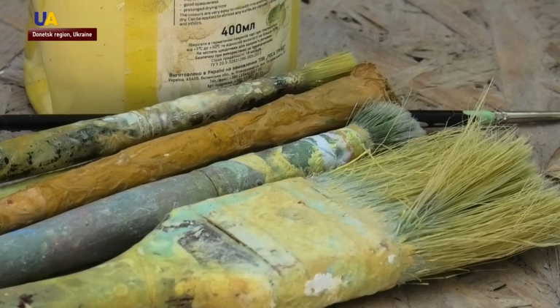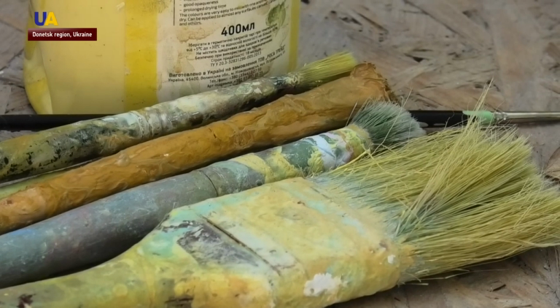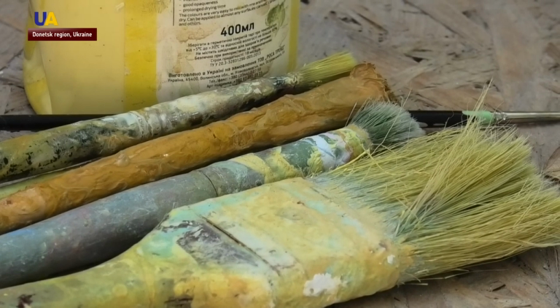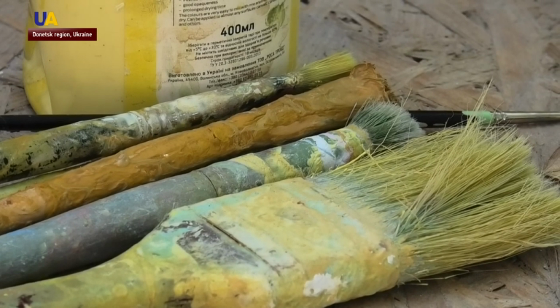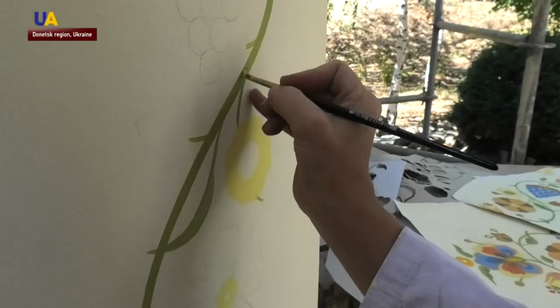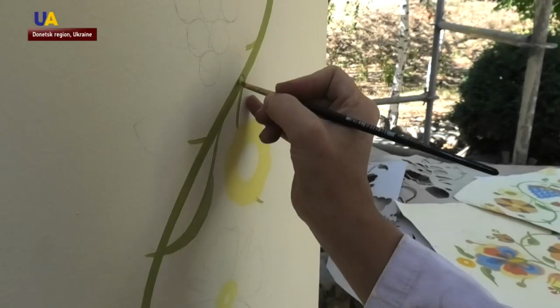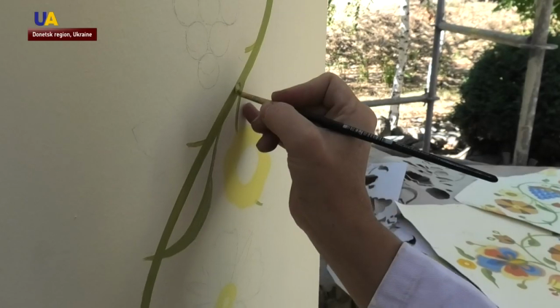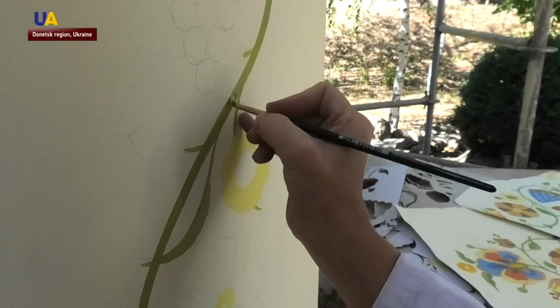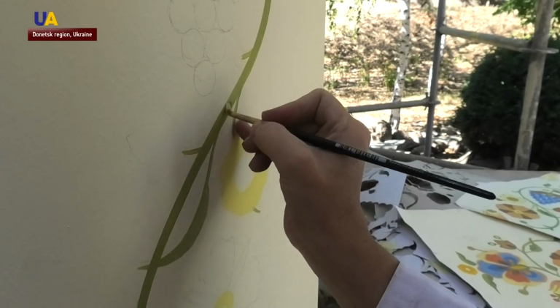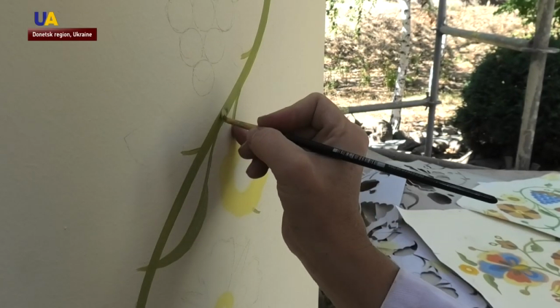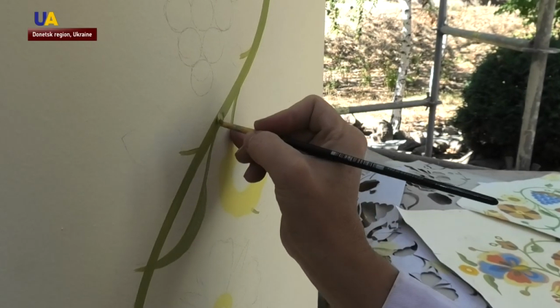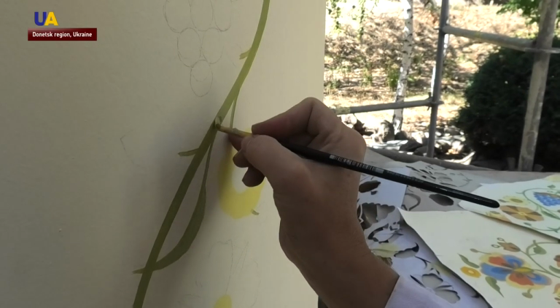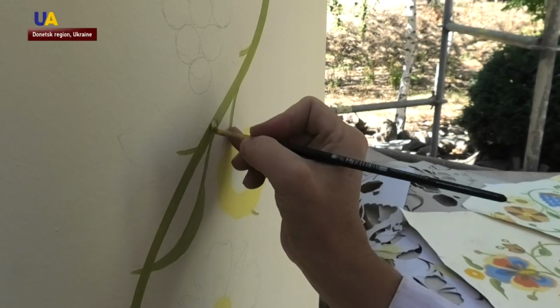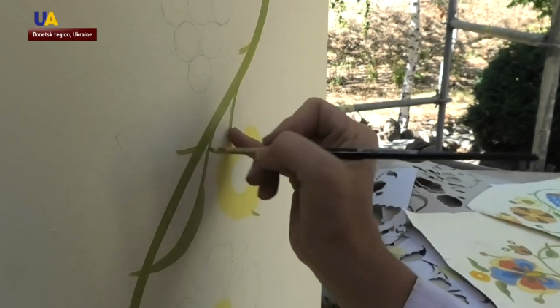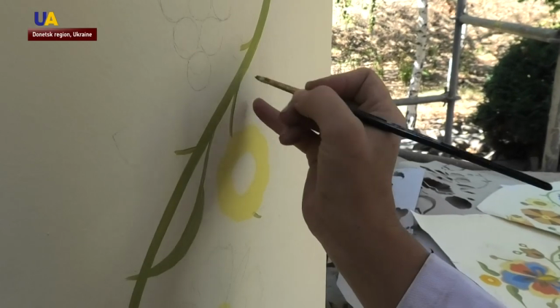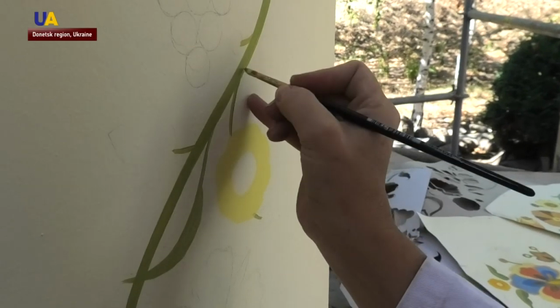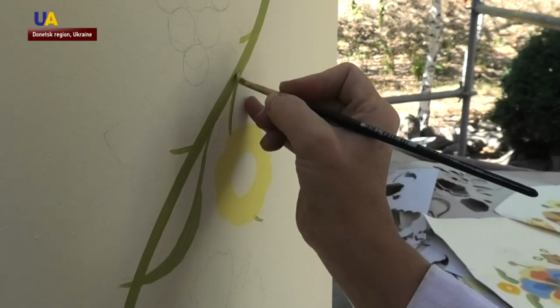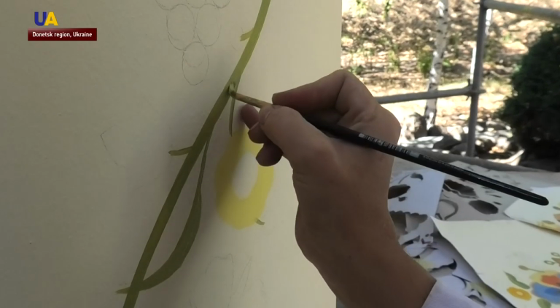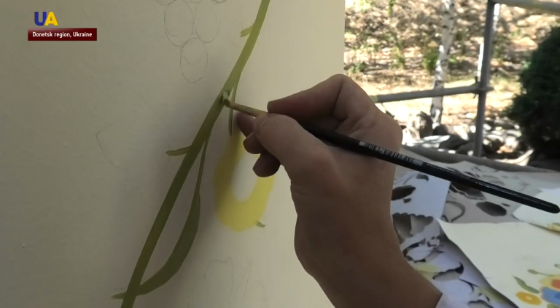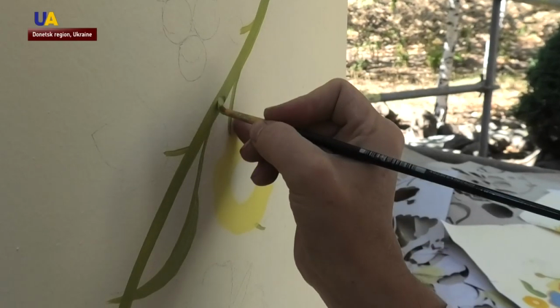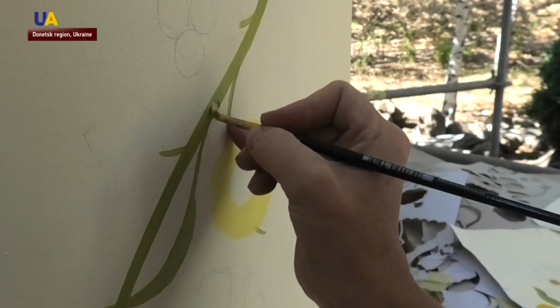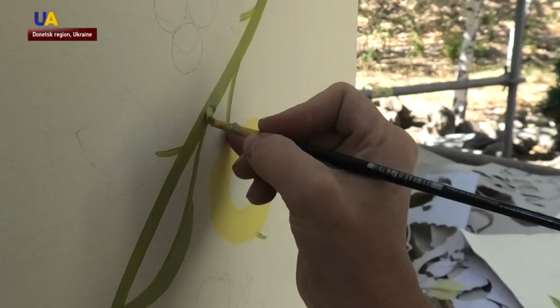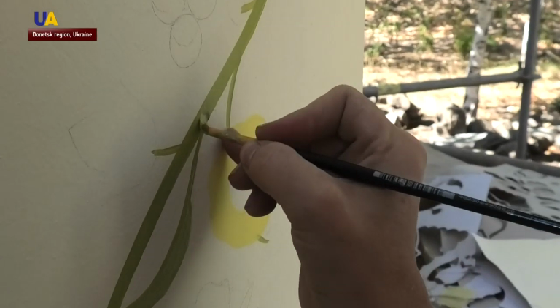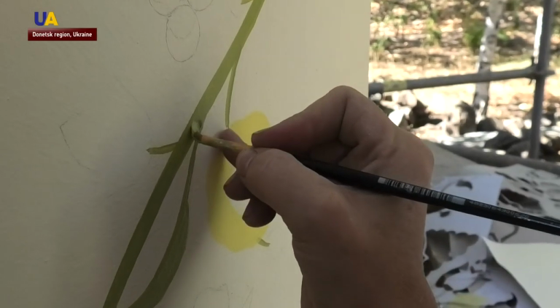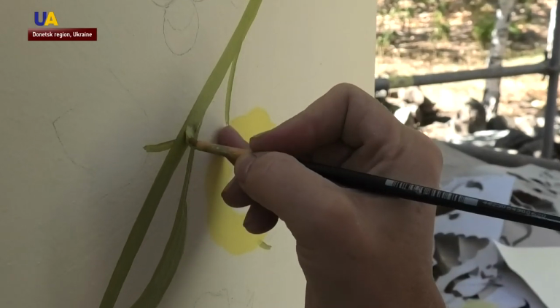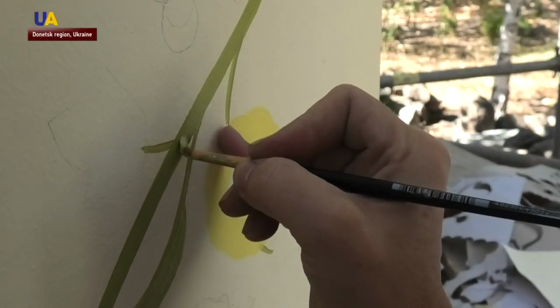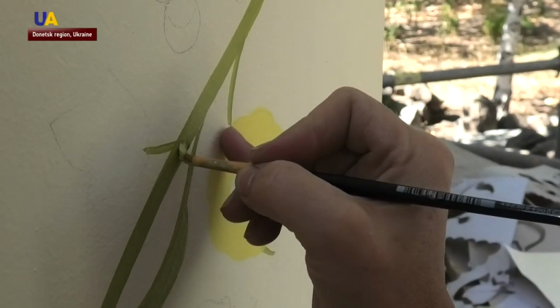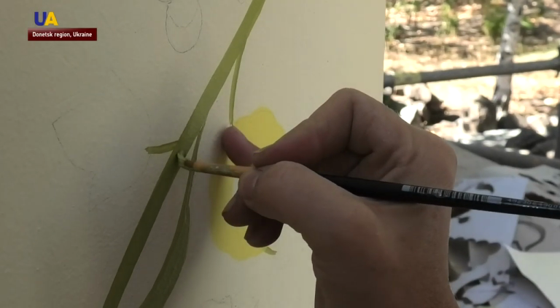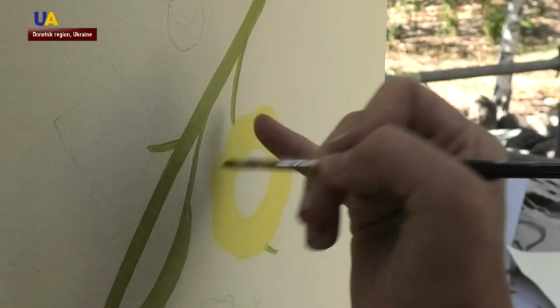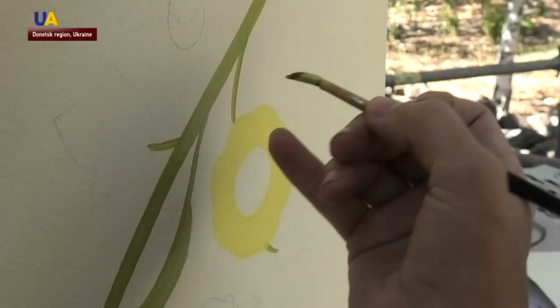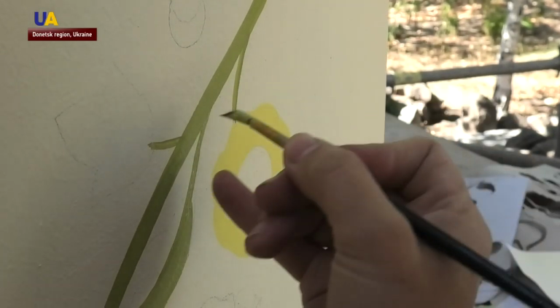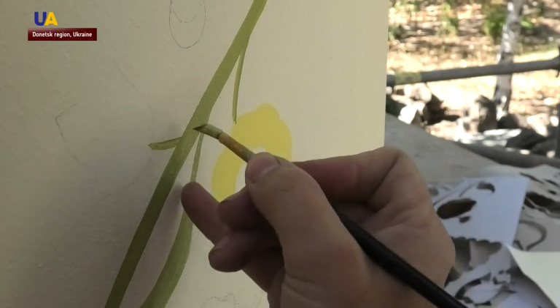Before starting to paint, artists work on sketches and graphics. Then they put pencil sketches to the walls of the temple.